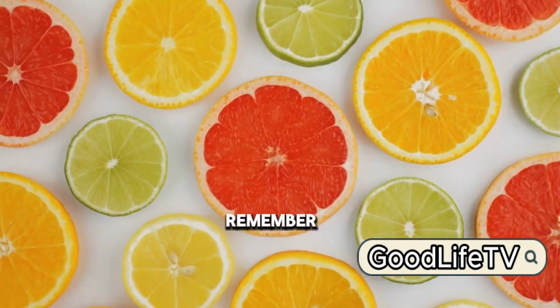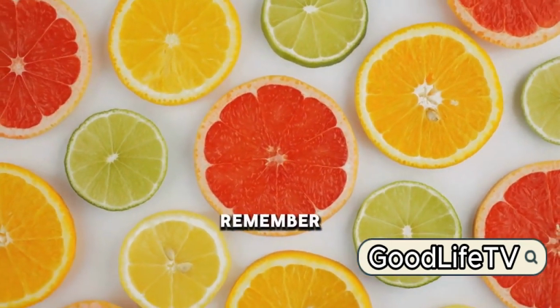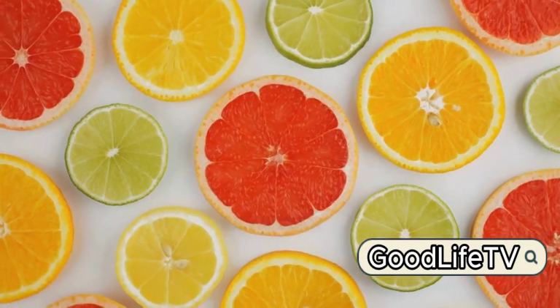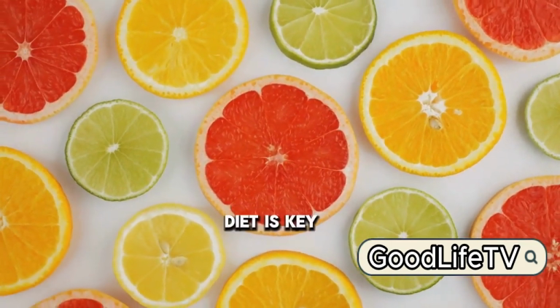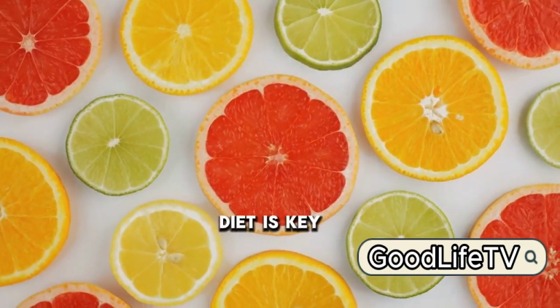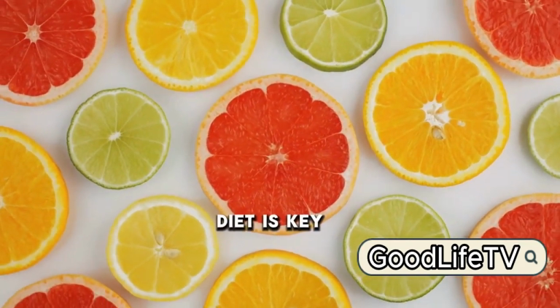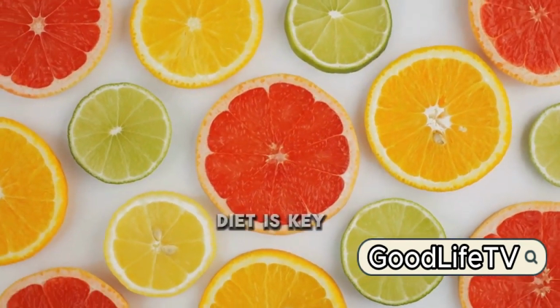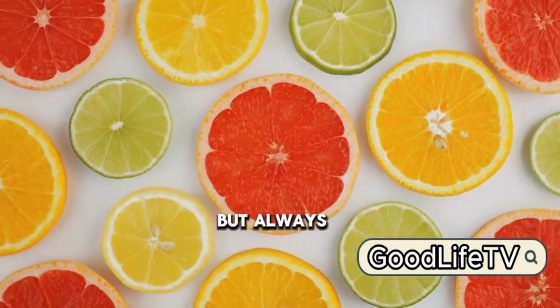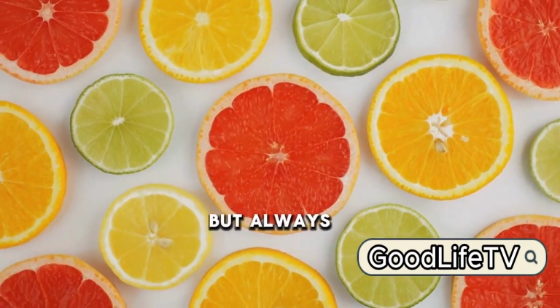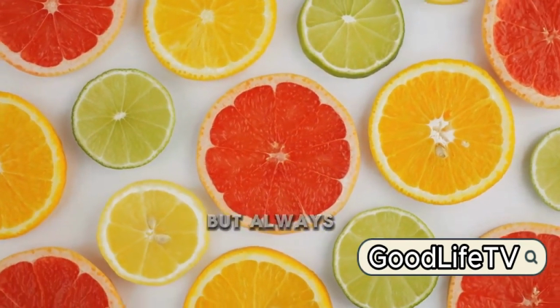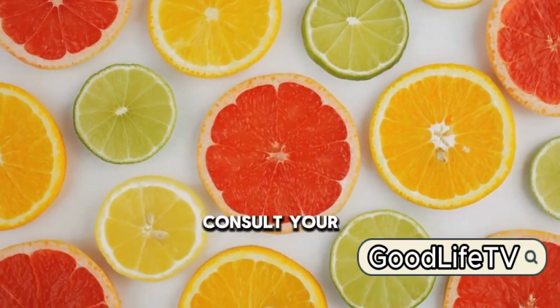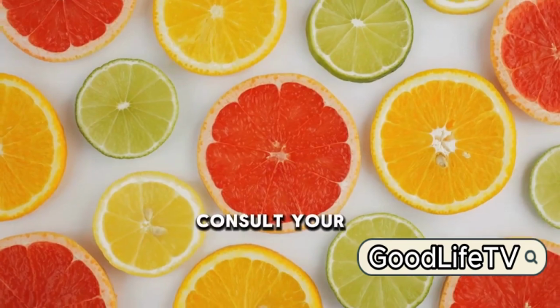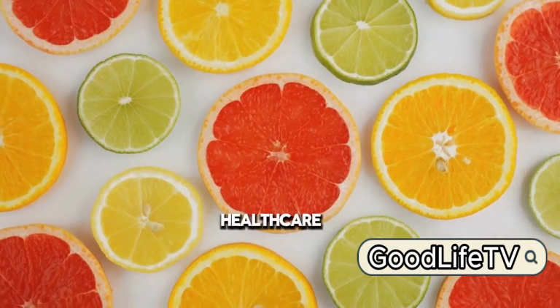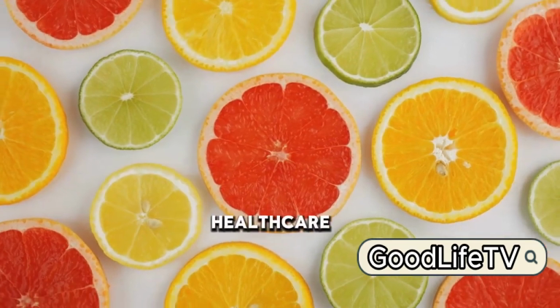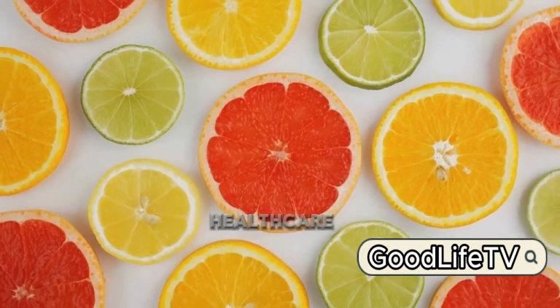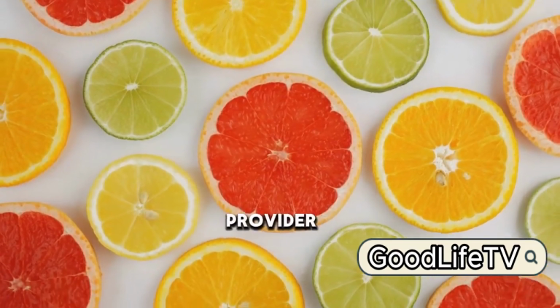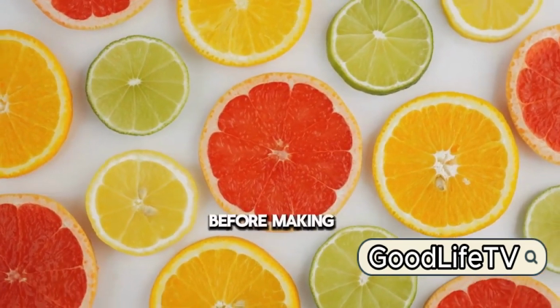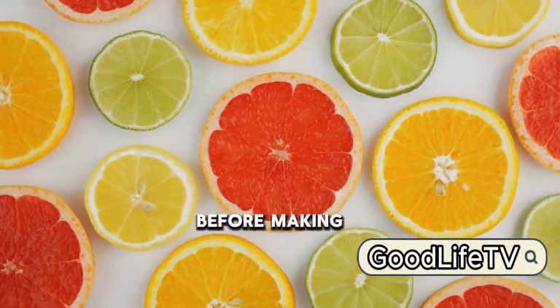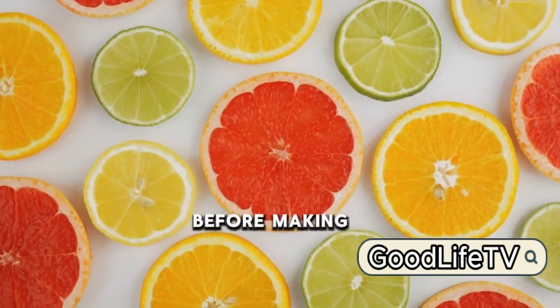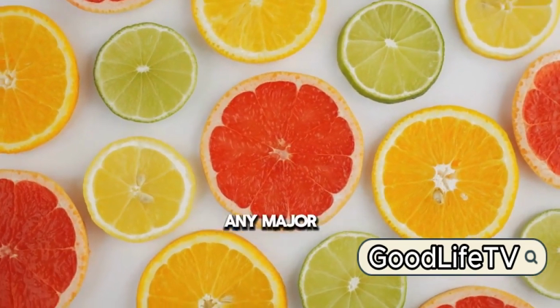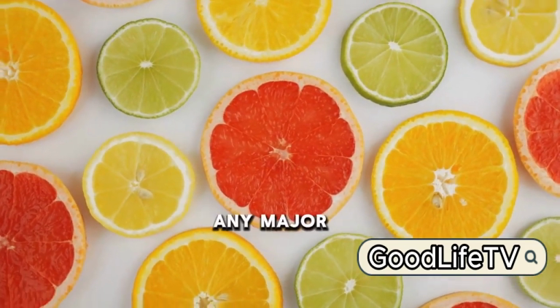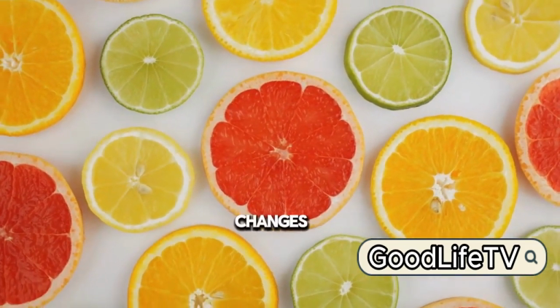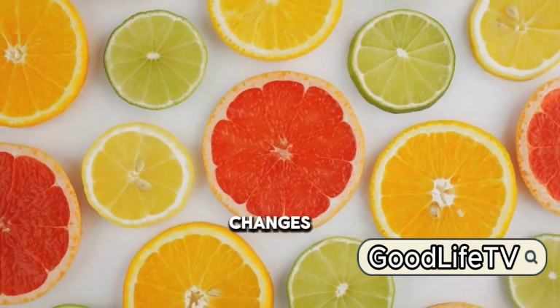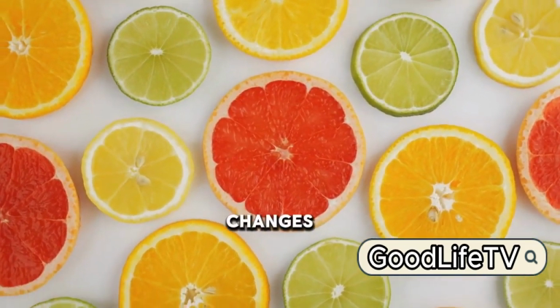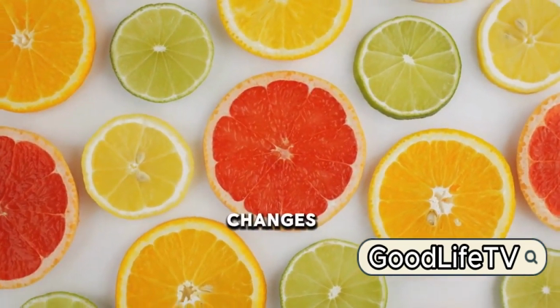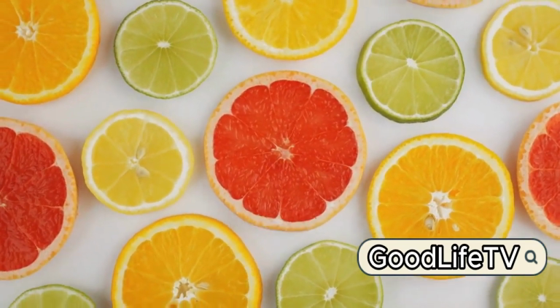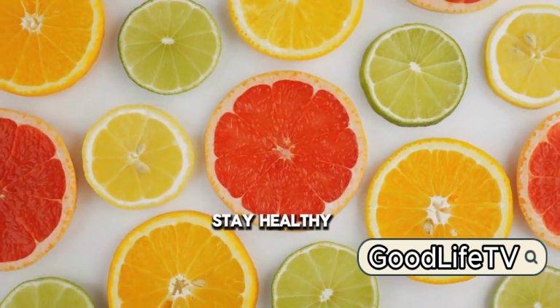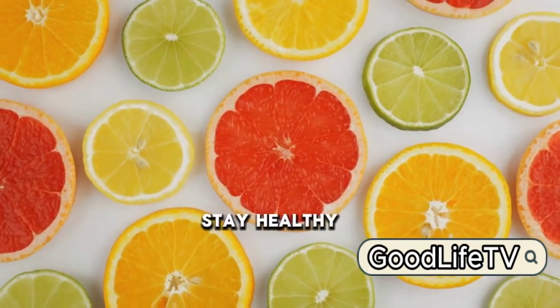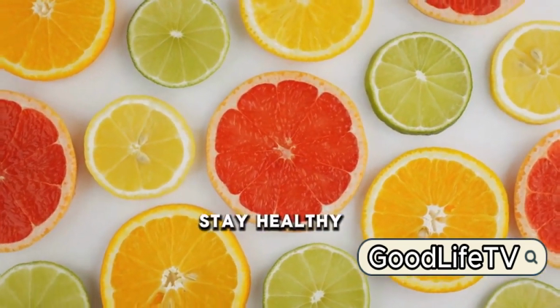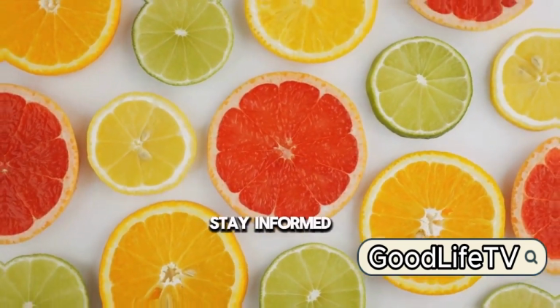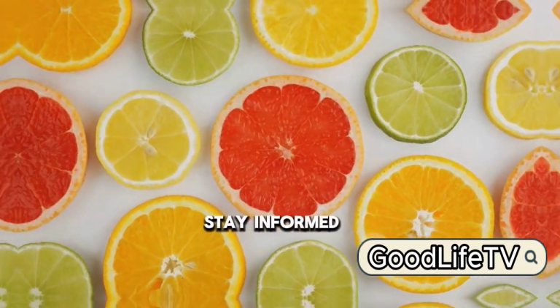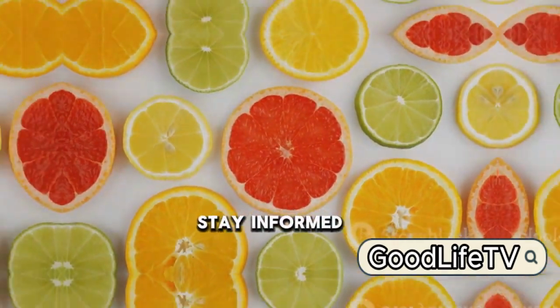Remember, diet is key, but always consult your healthcare provider before making any major changes. Stay healthy, stay informed.